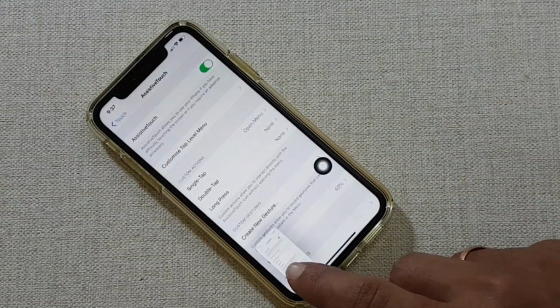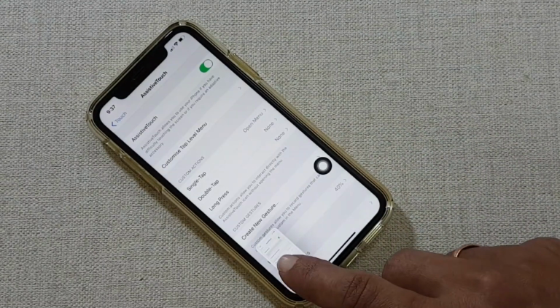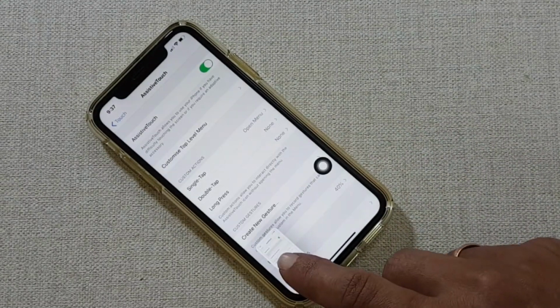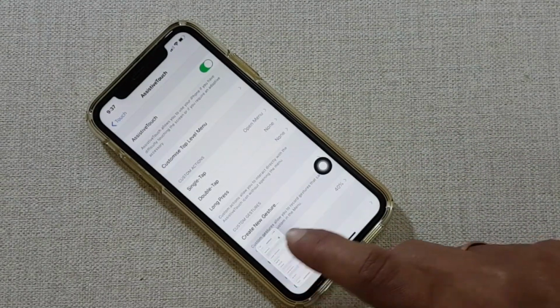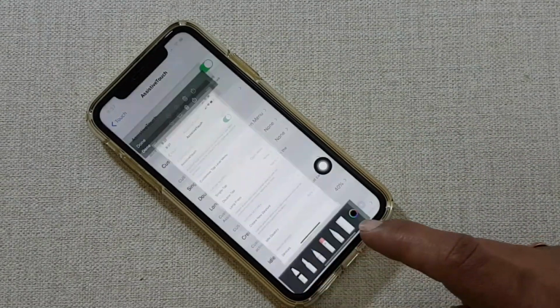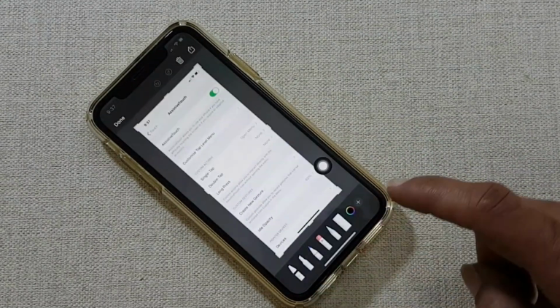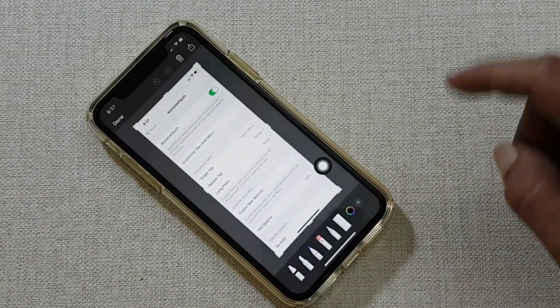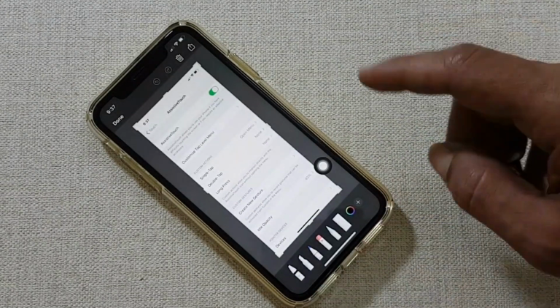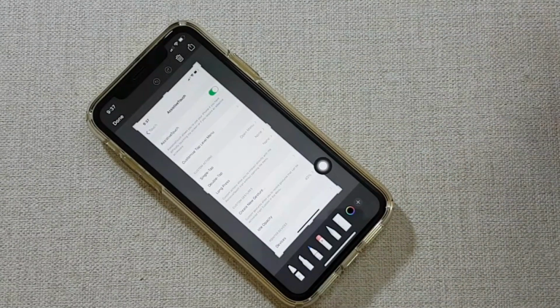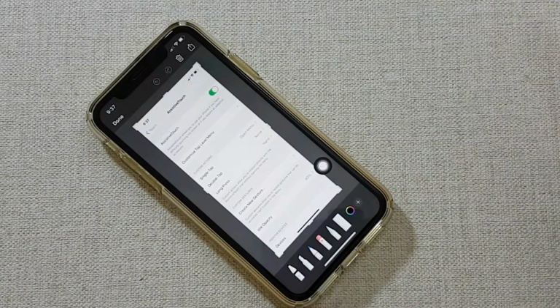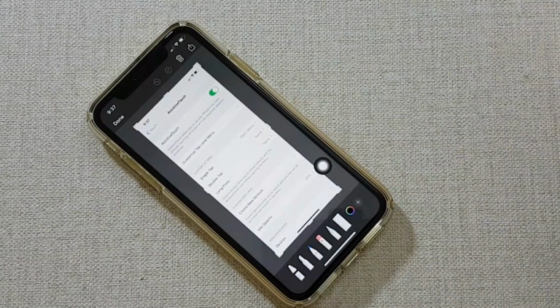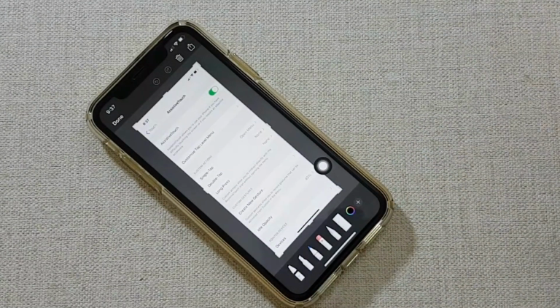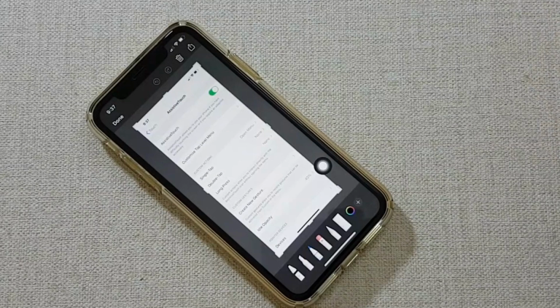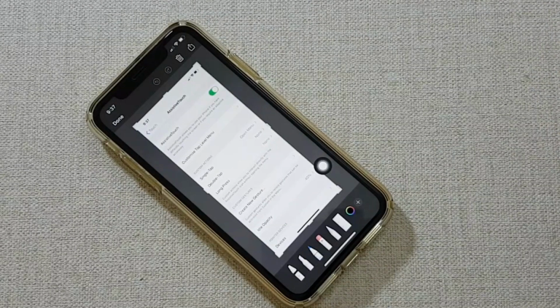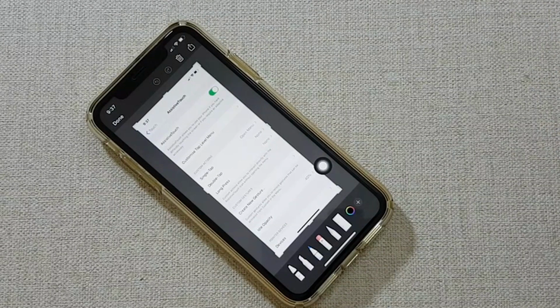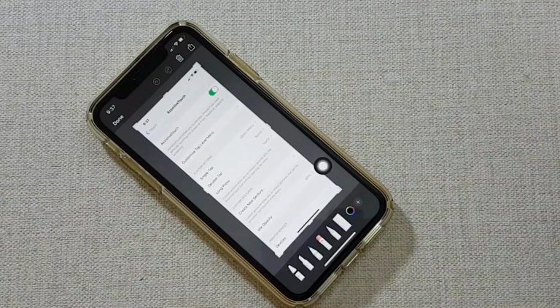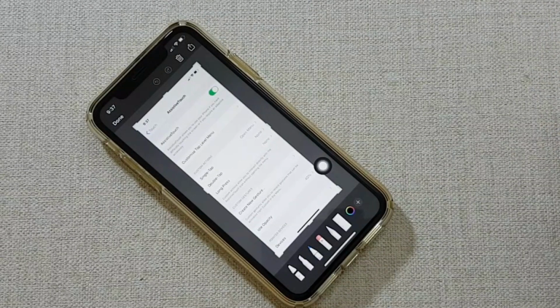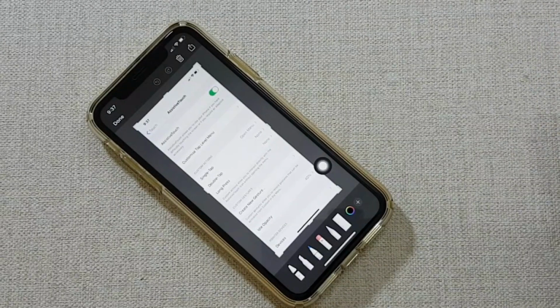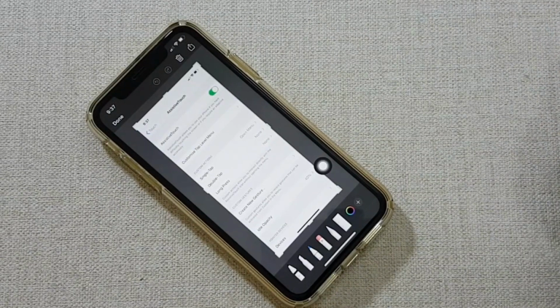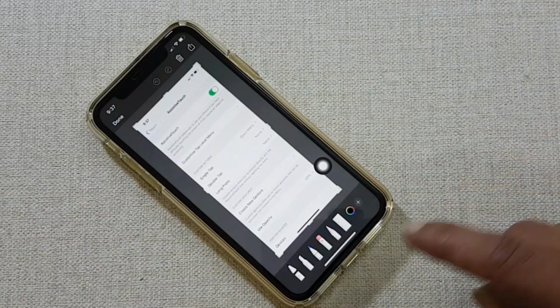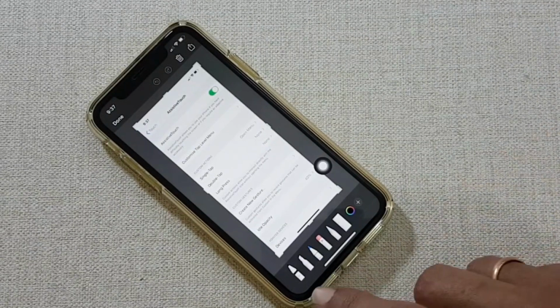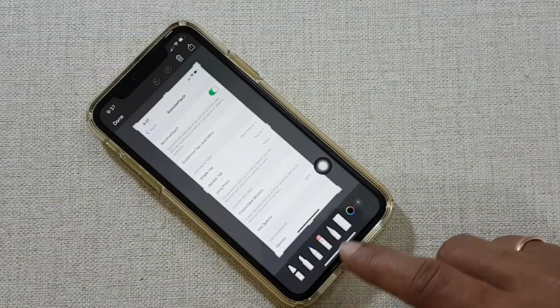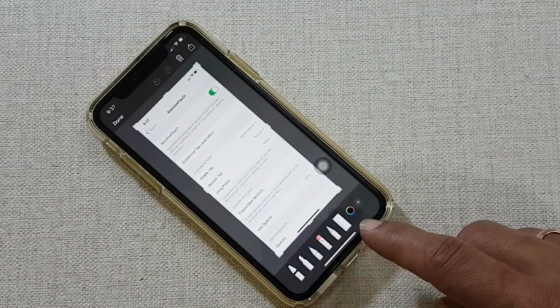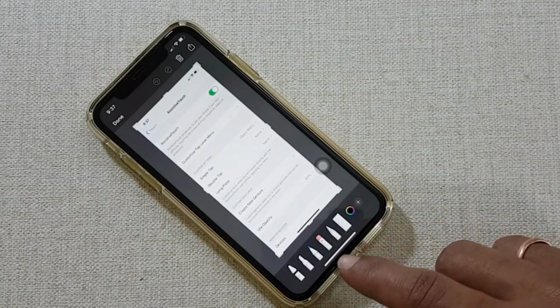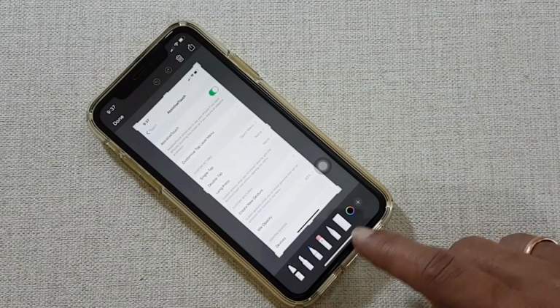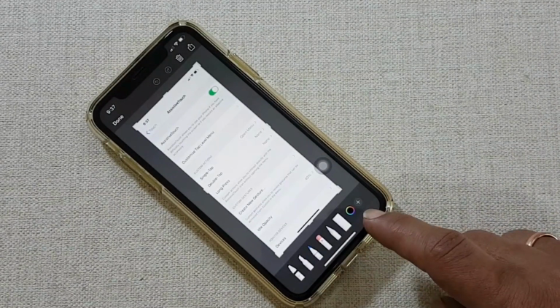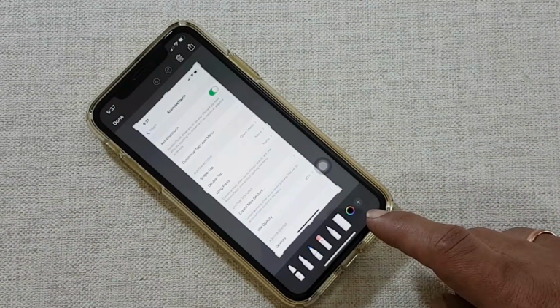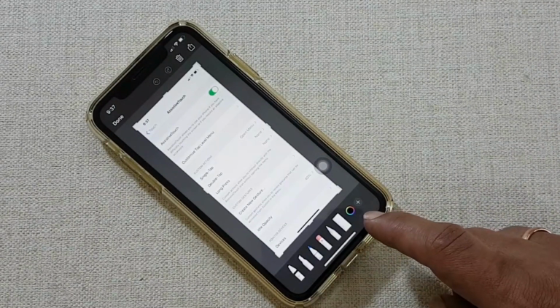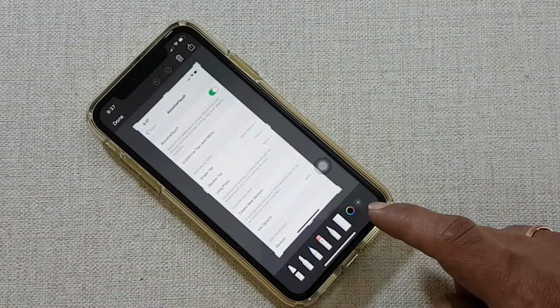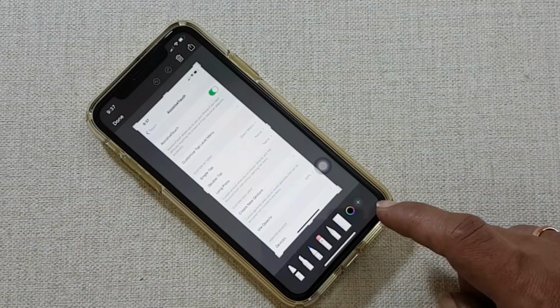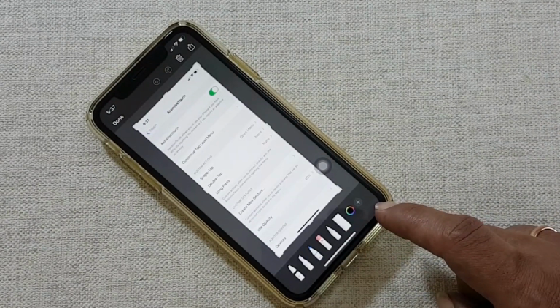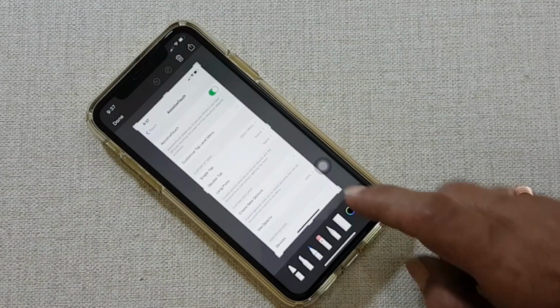This is the screenshot which we have taken. Now you have the option here to edit the taken screenshot.